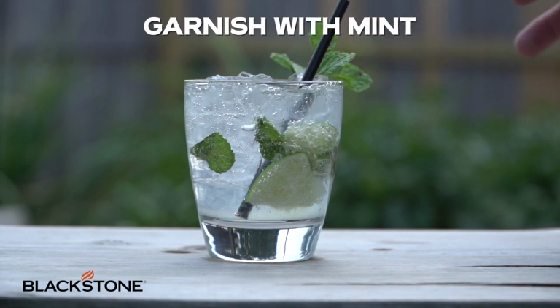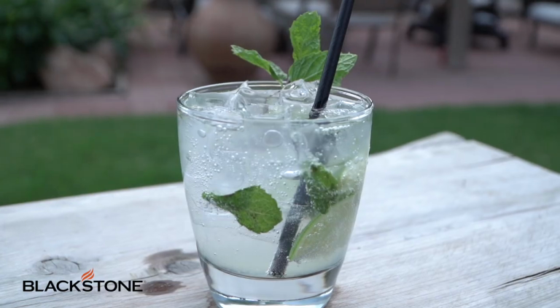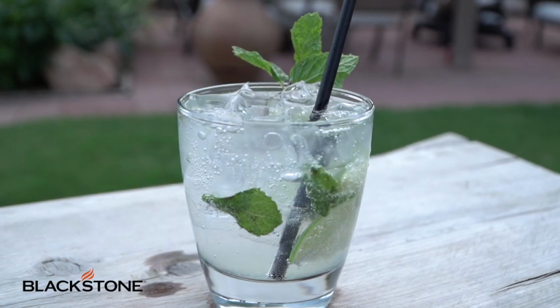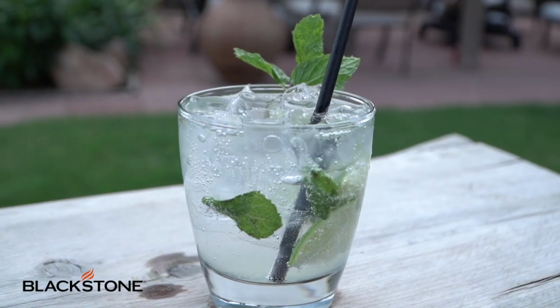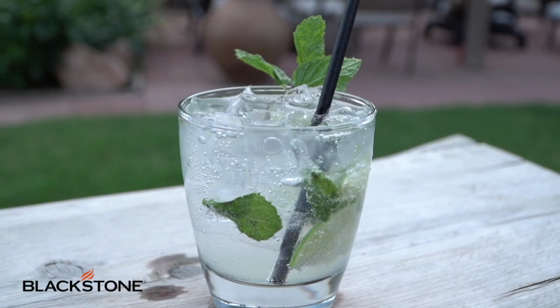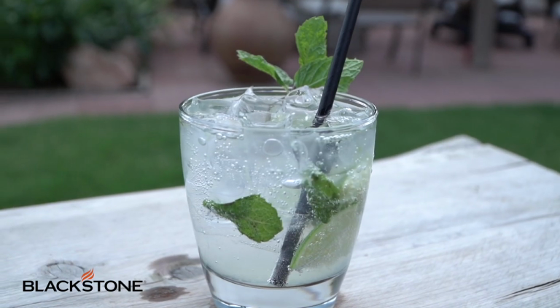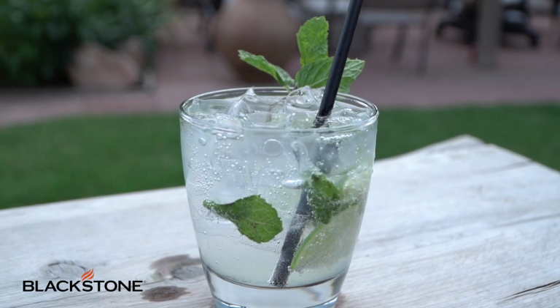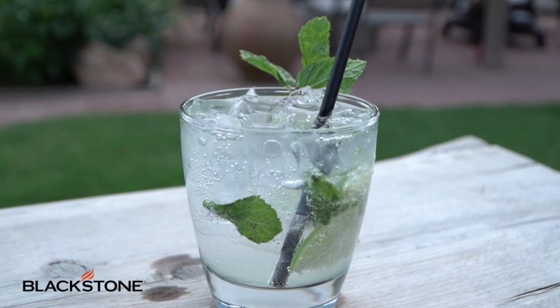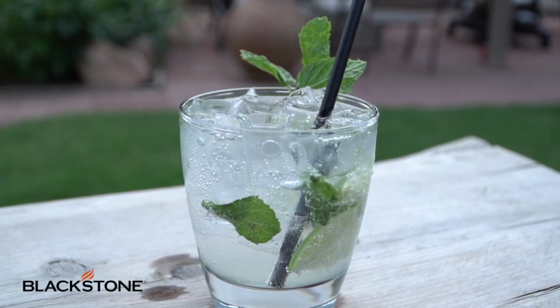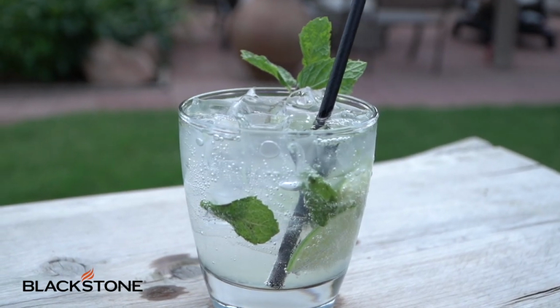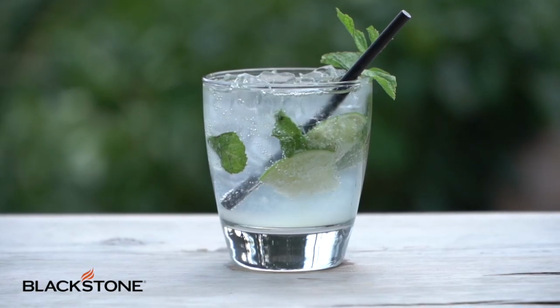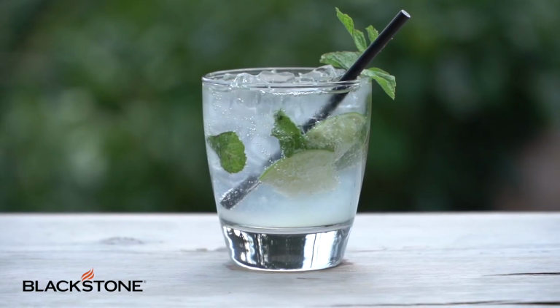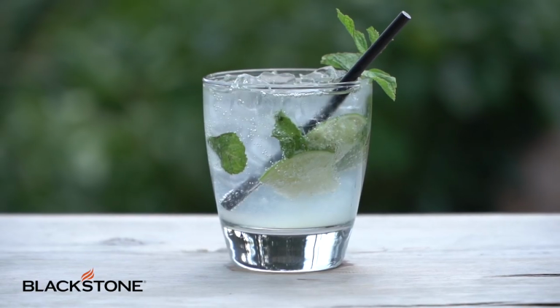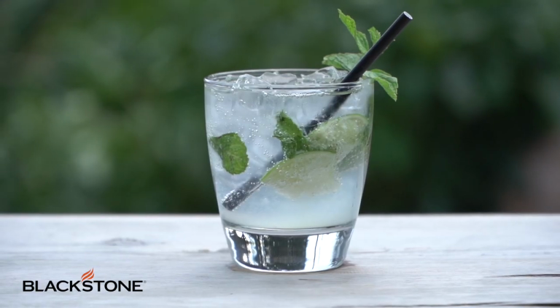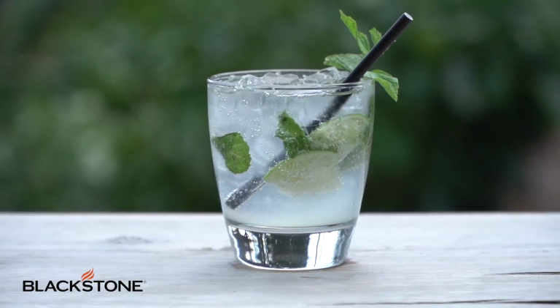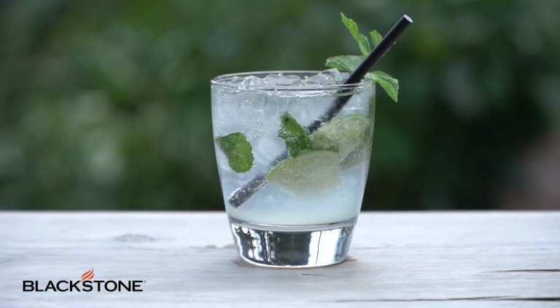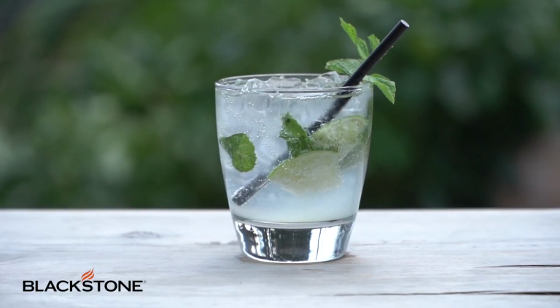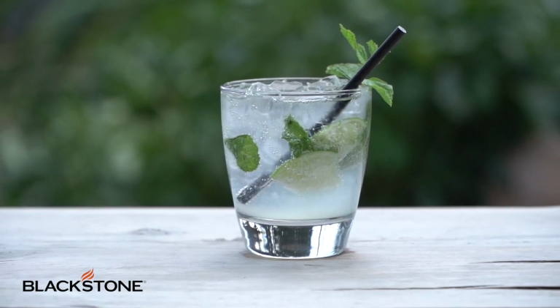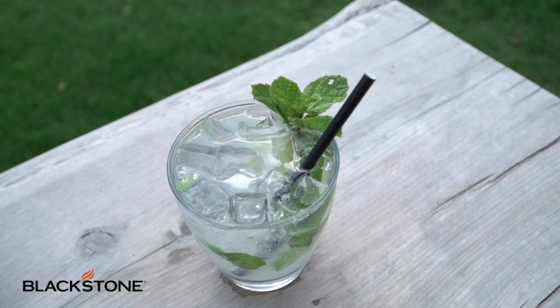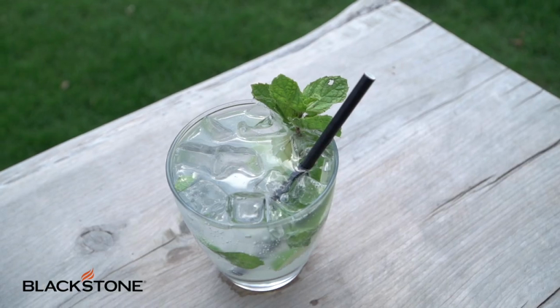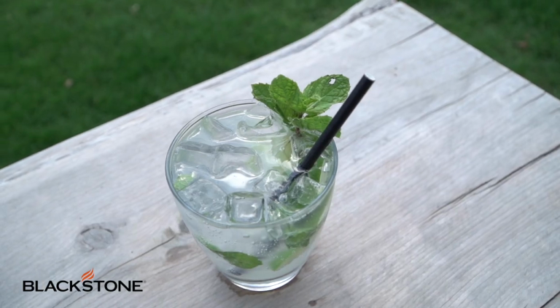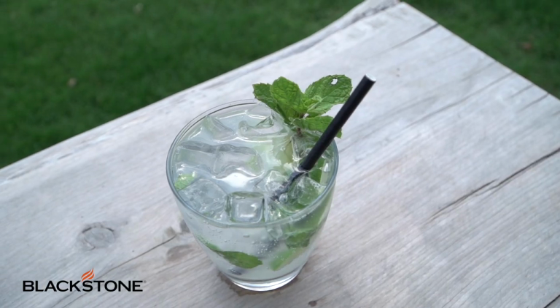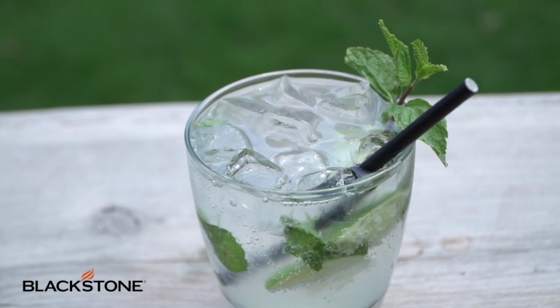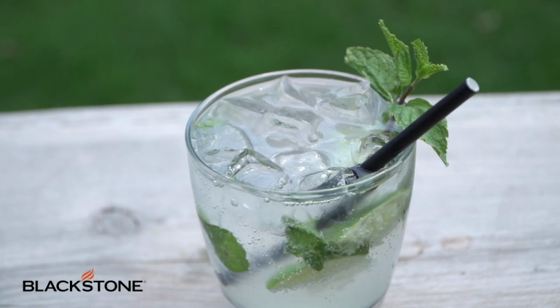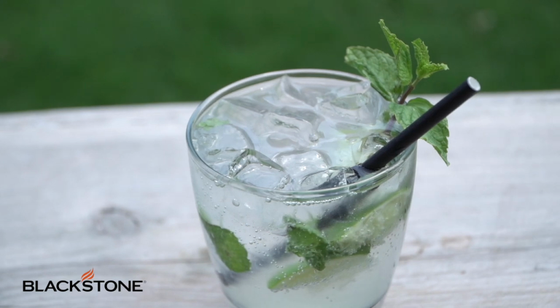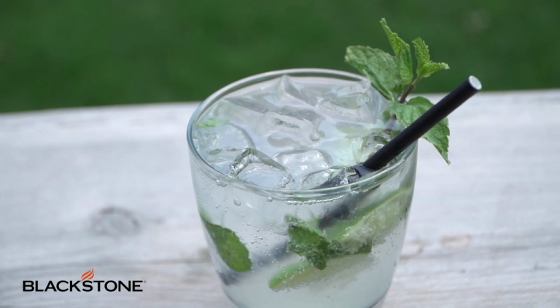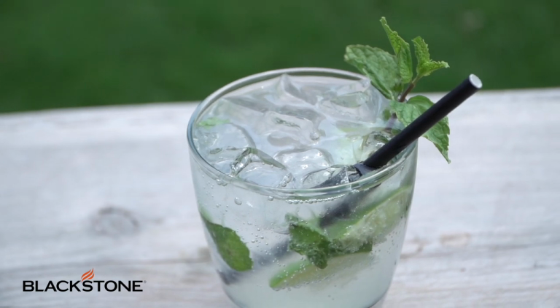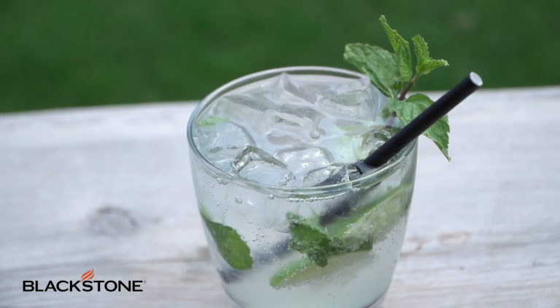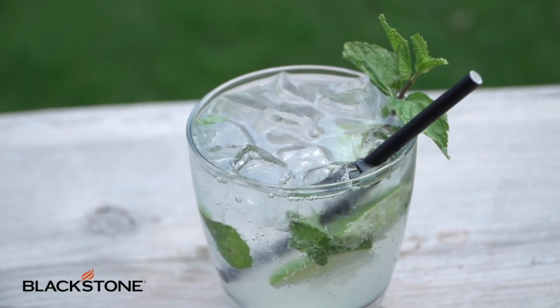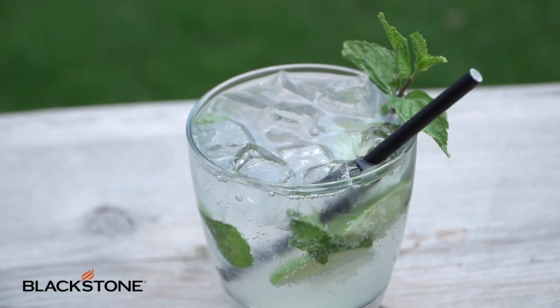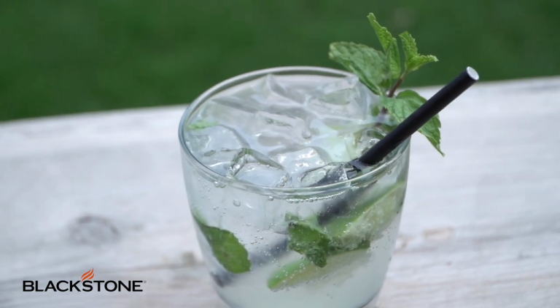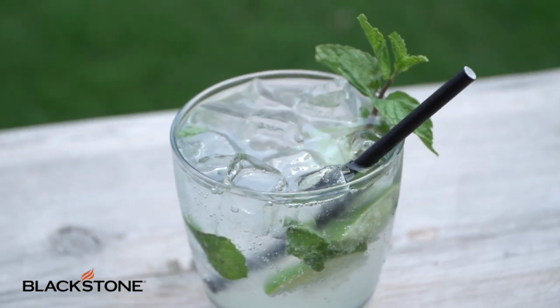And there you go, a cocktail quick fix on the mojito. Could it be any more simple? The answer is no.